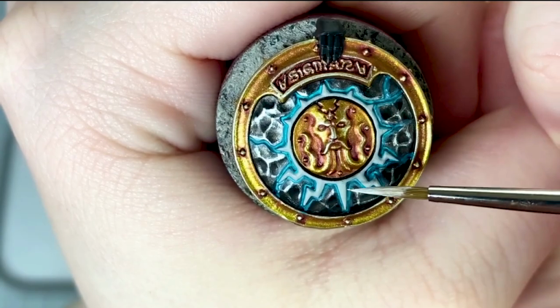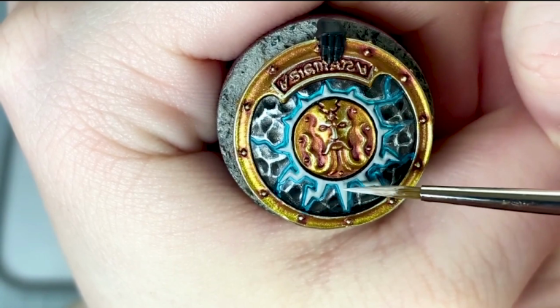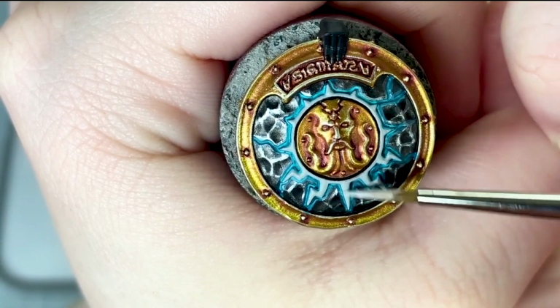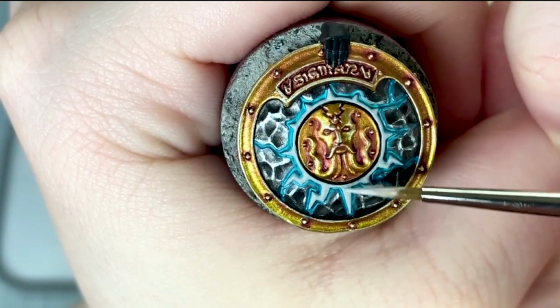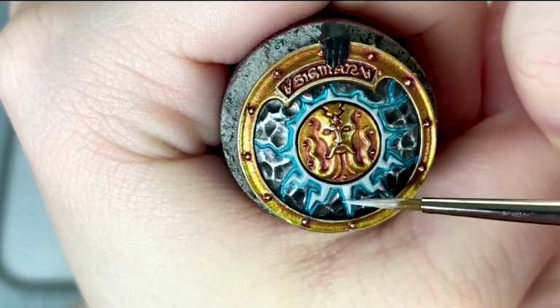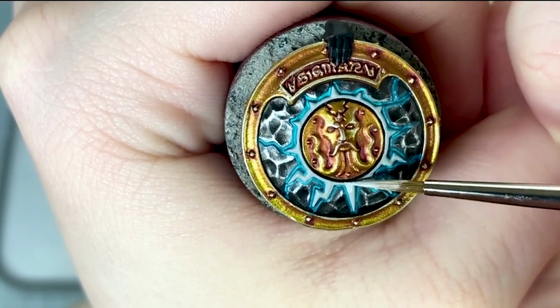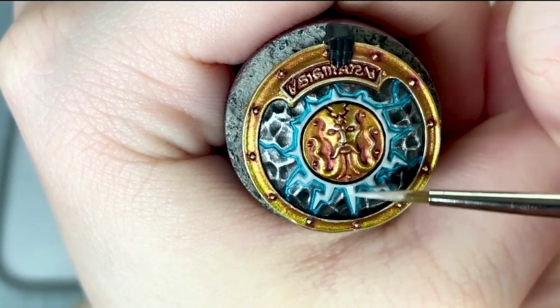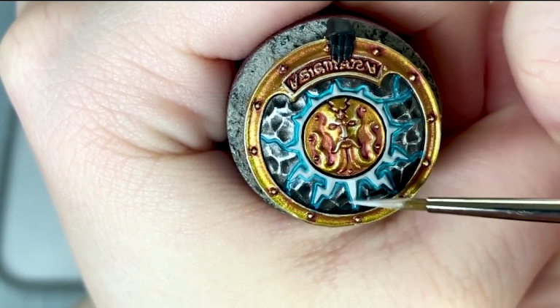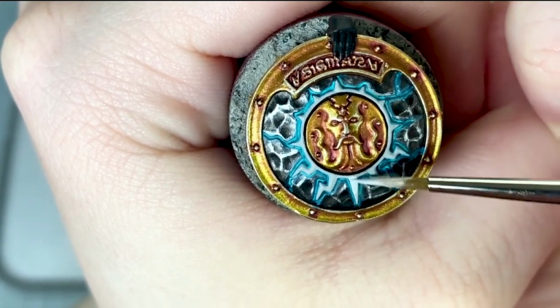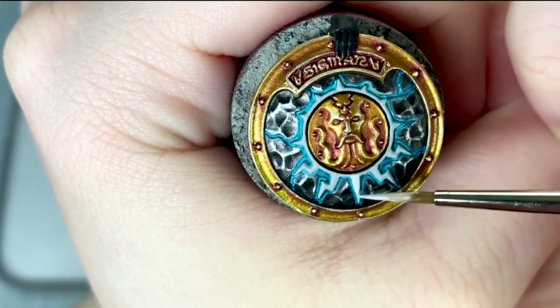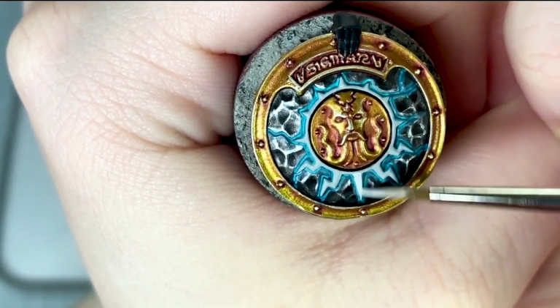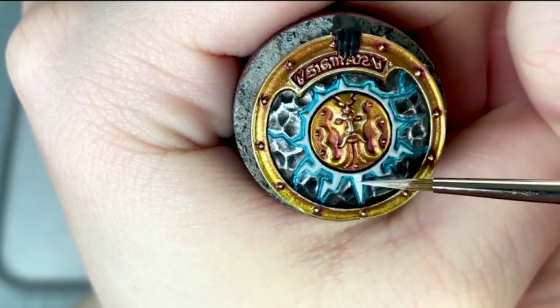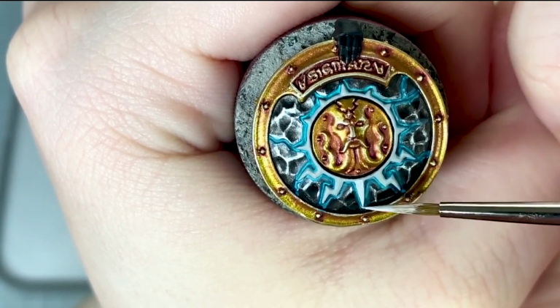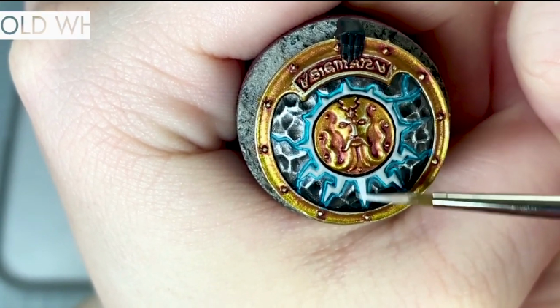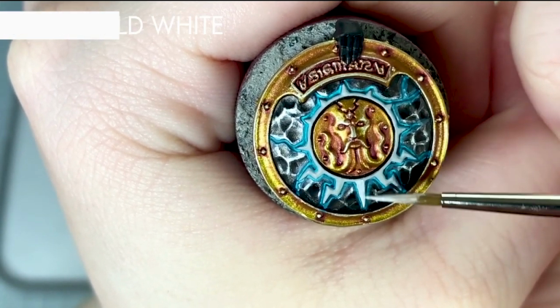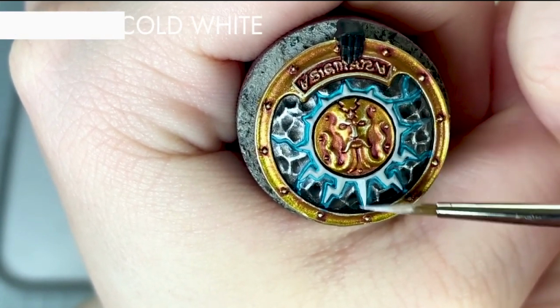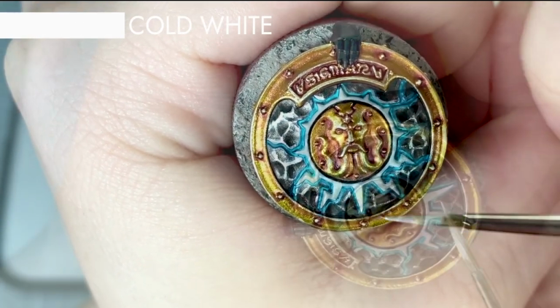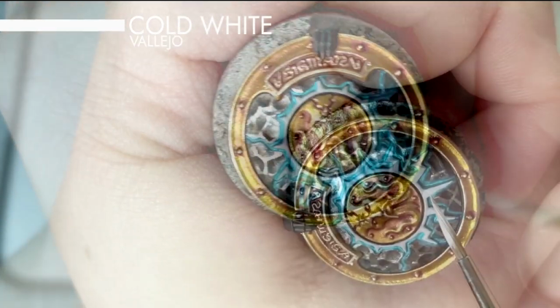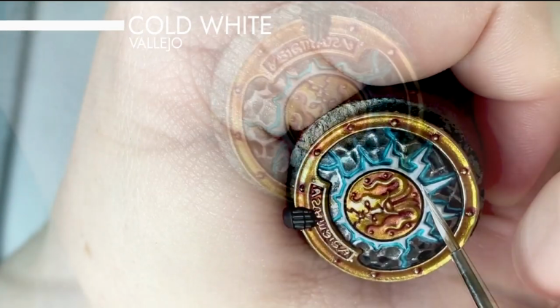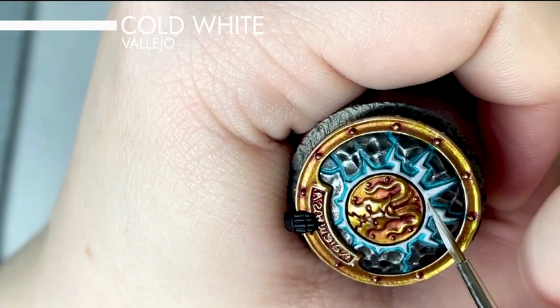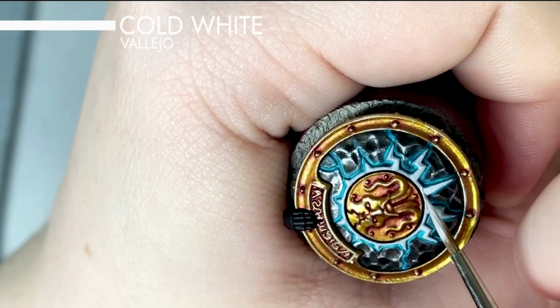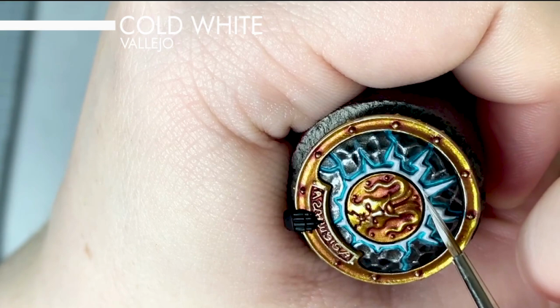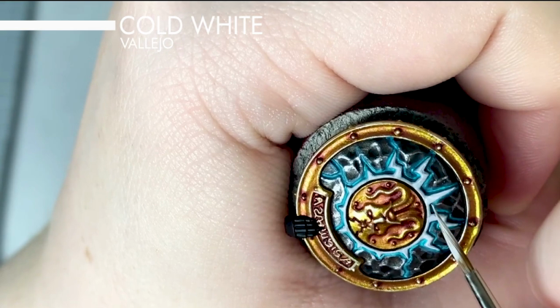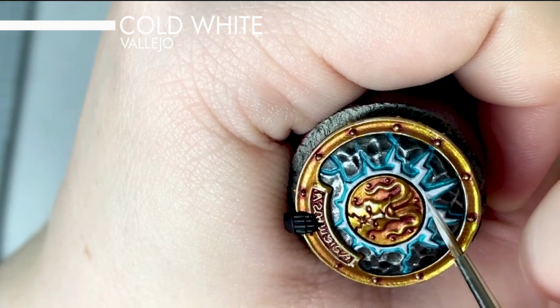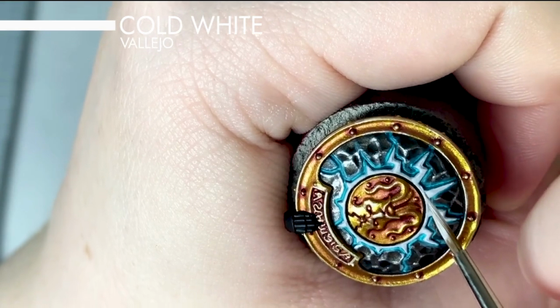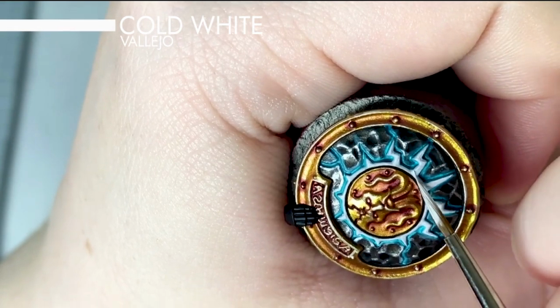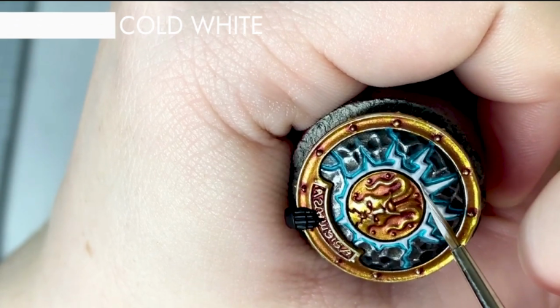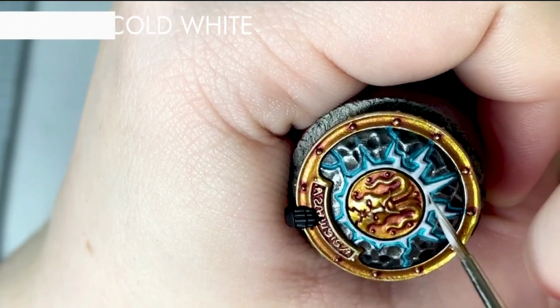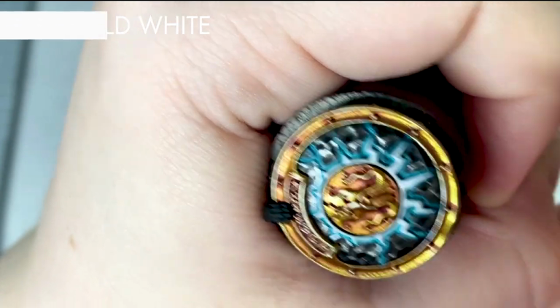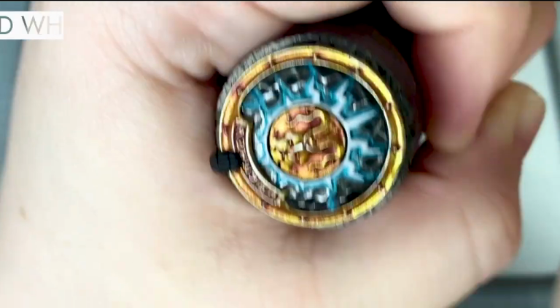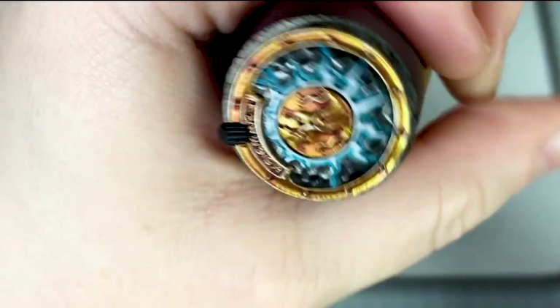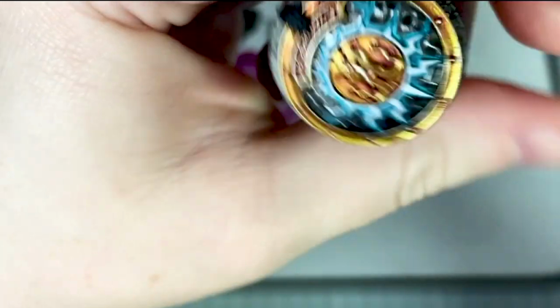Now I neaten up the white if necessary using Greysia before giving it an edge highlight using Vallejo model colour cold white.